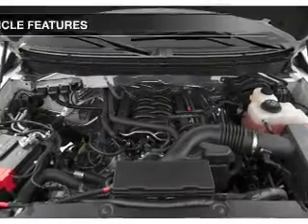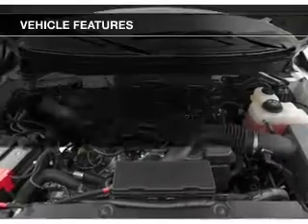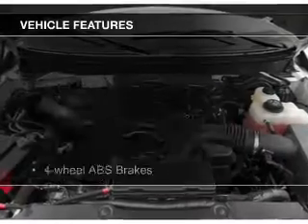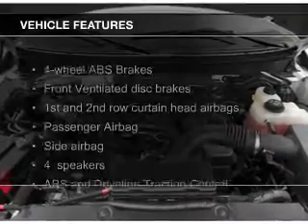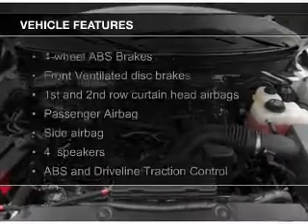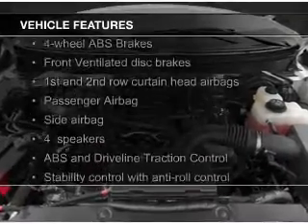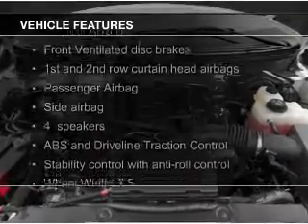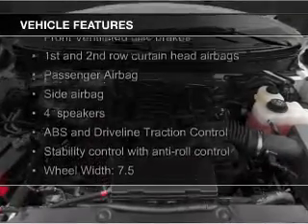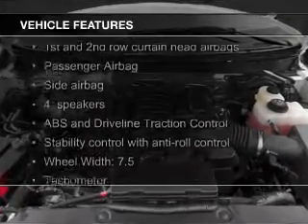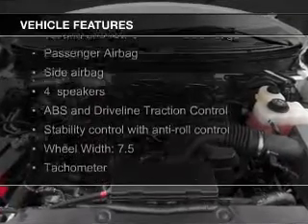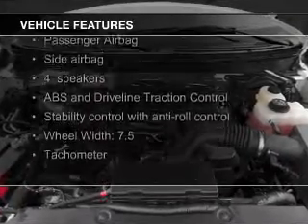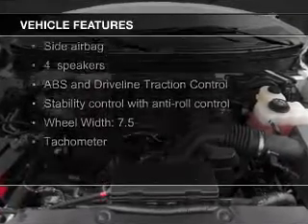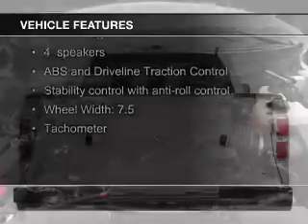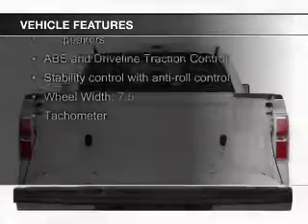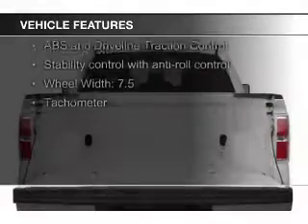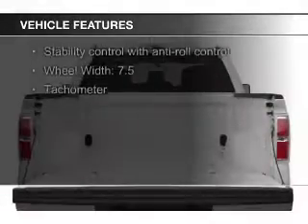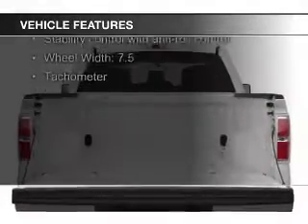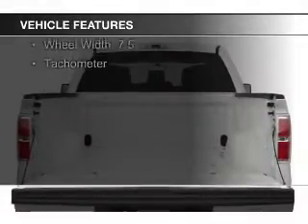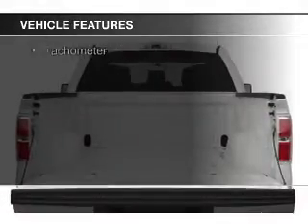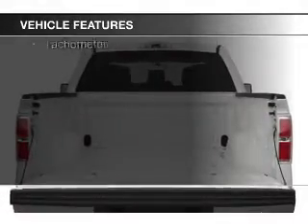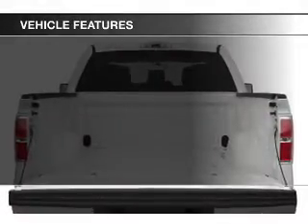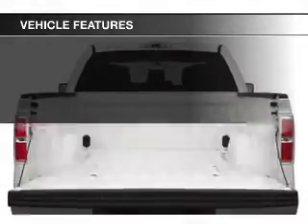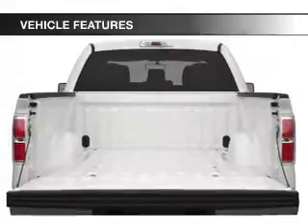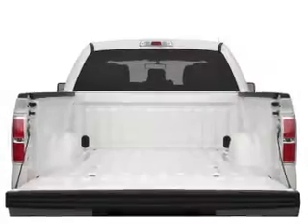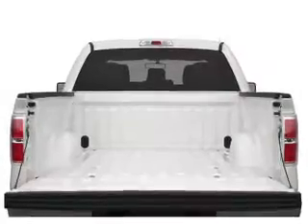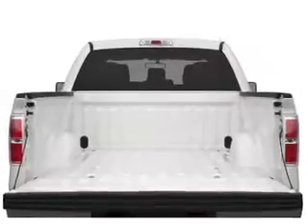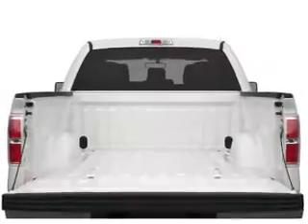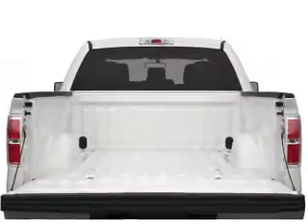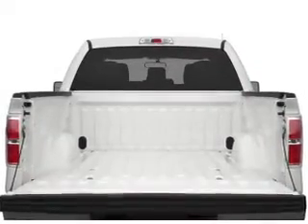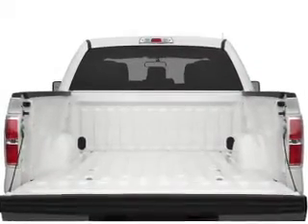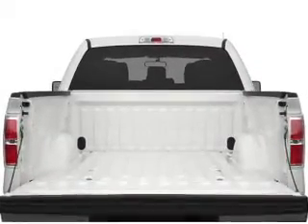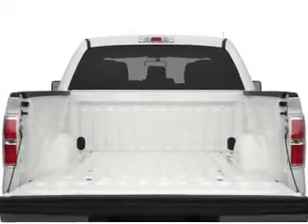The features include Sirius XM satellite radio, split rear seats, and power steering.